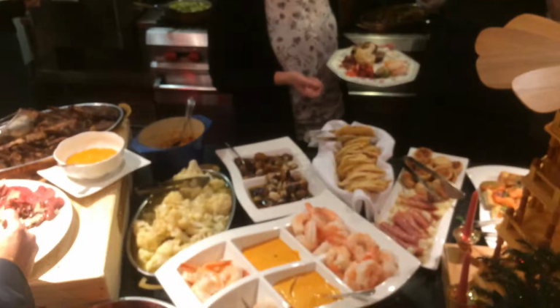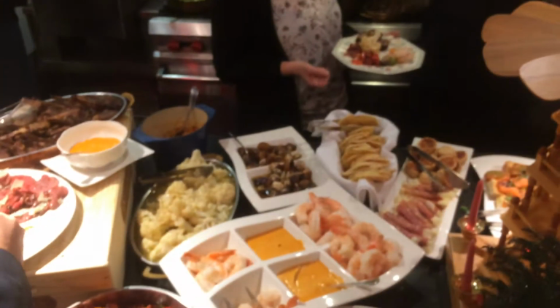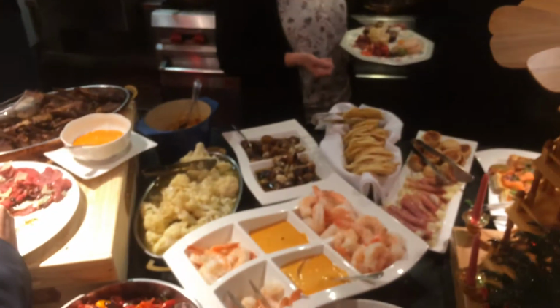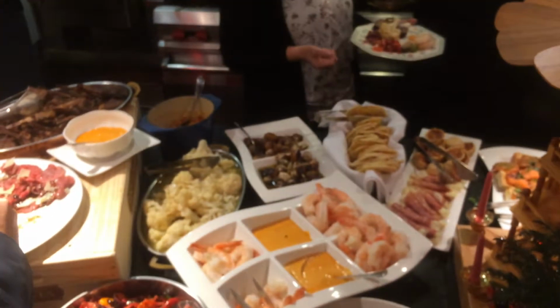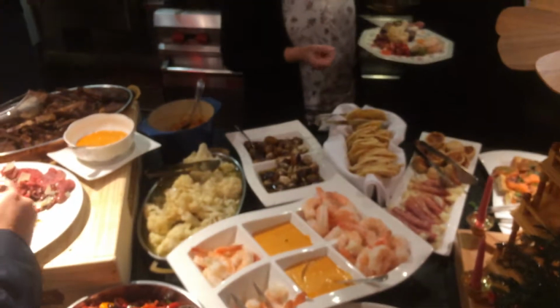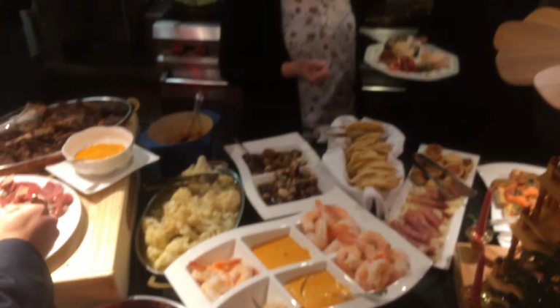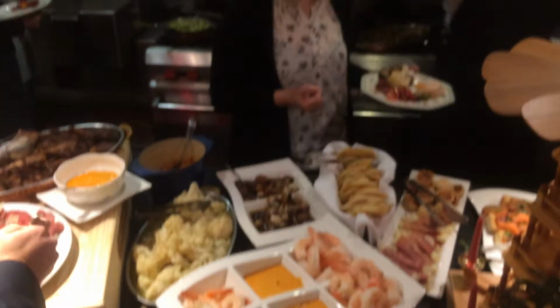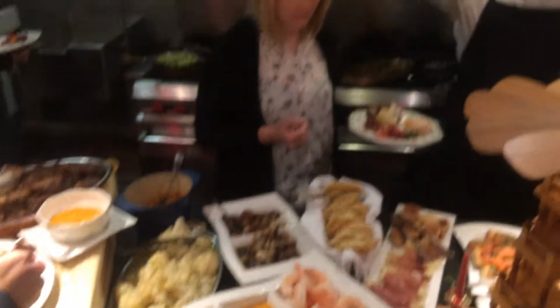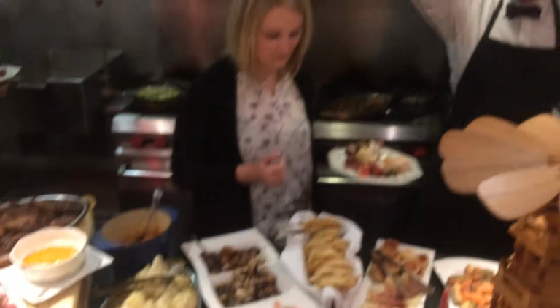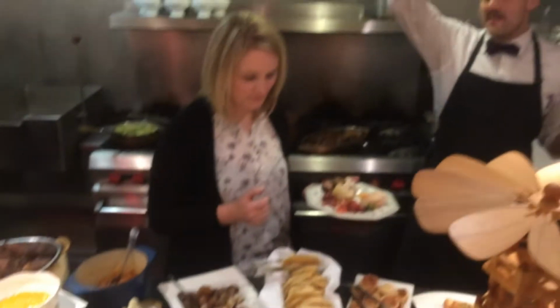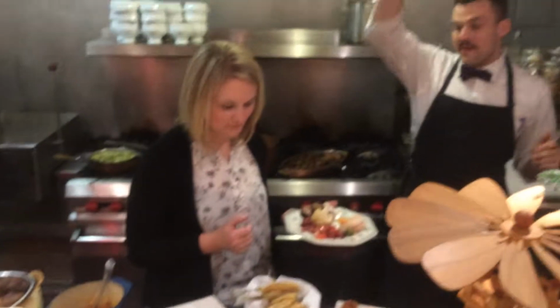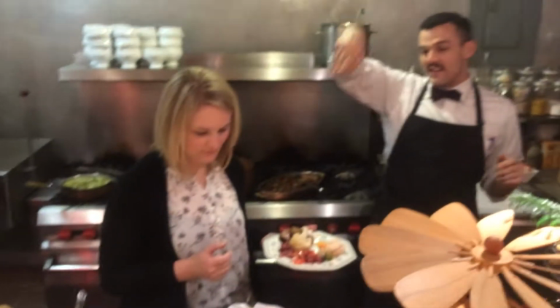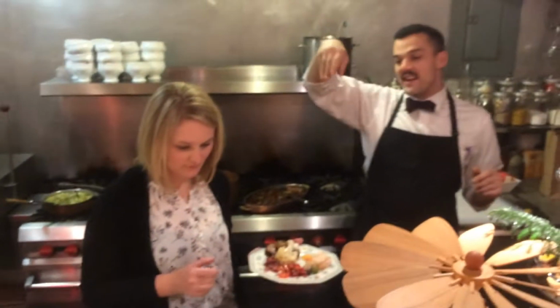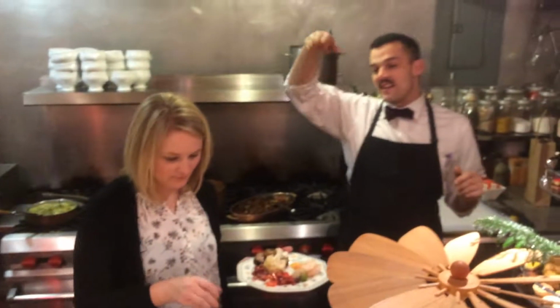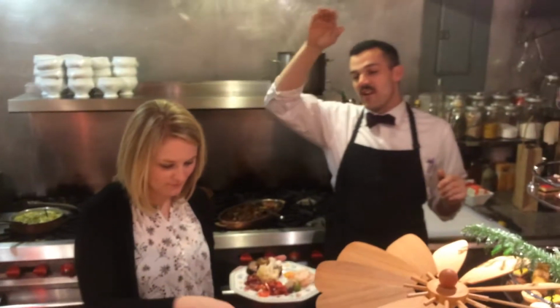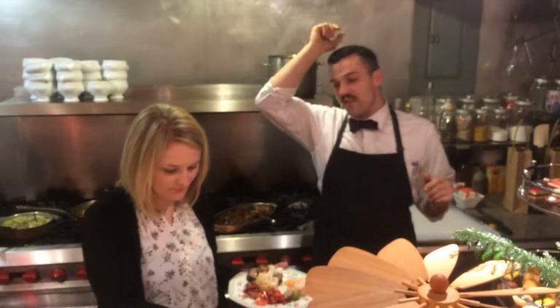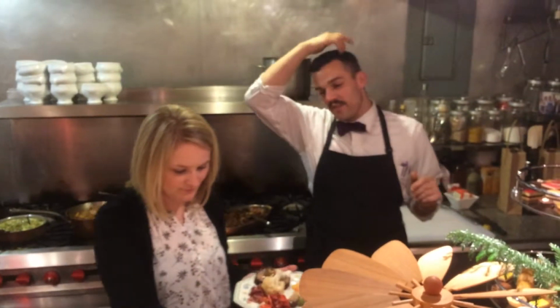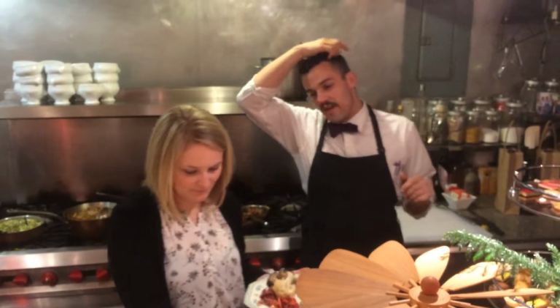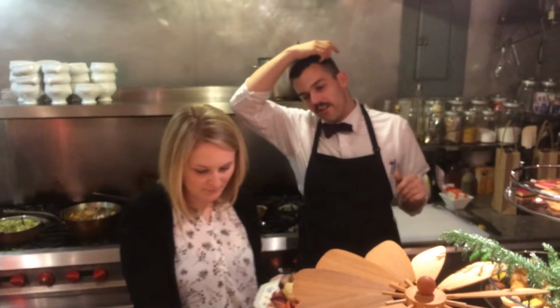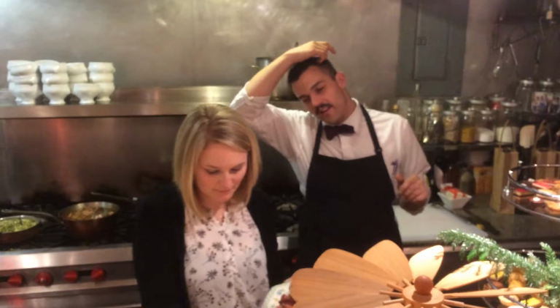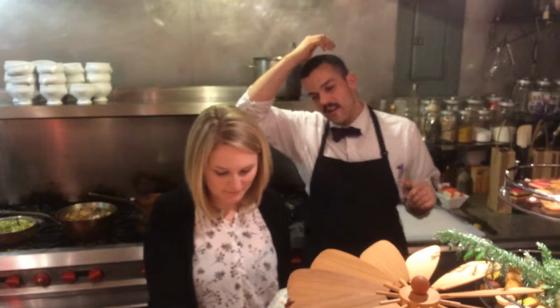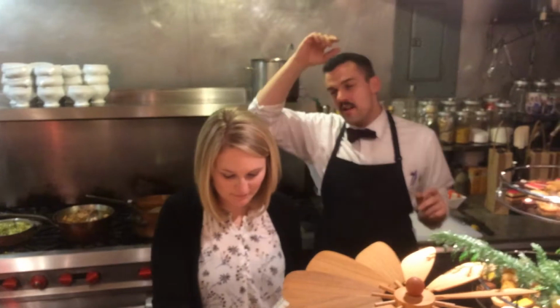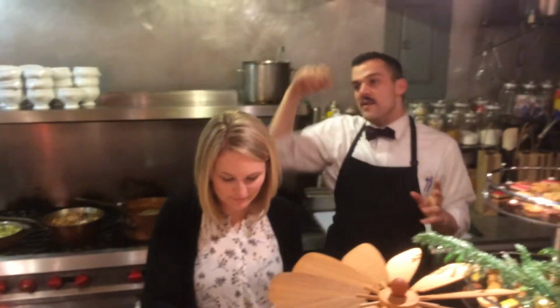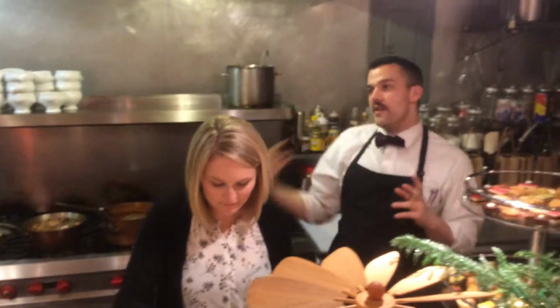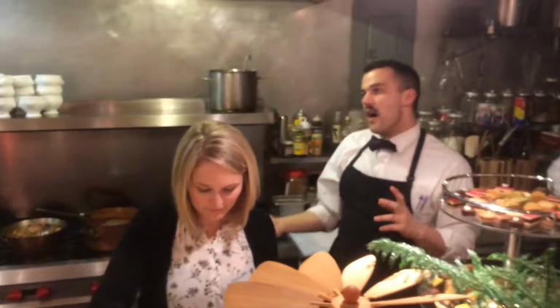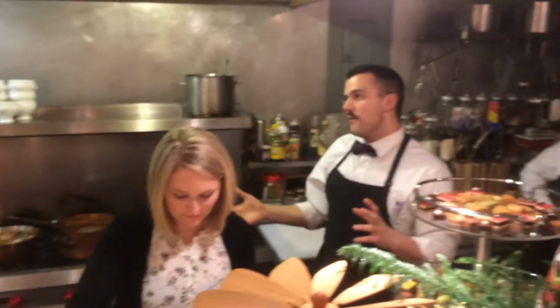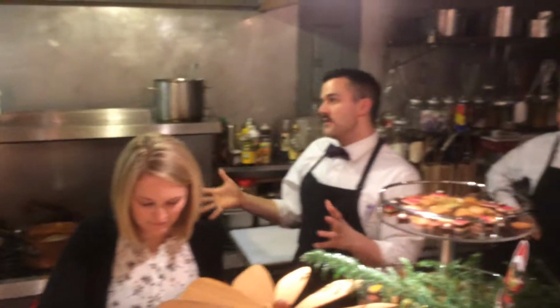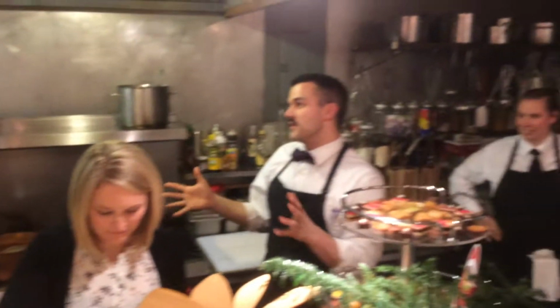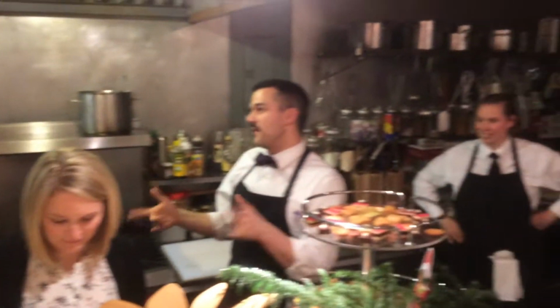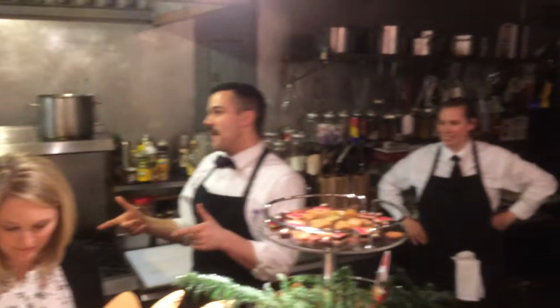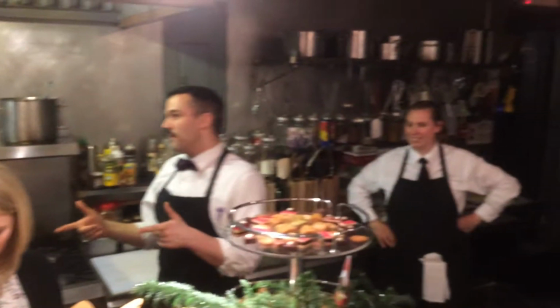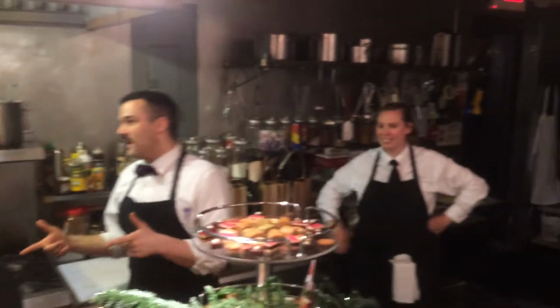Then we have marinated cauliflower and naan, which is a flatbread.